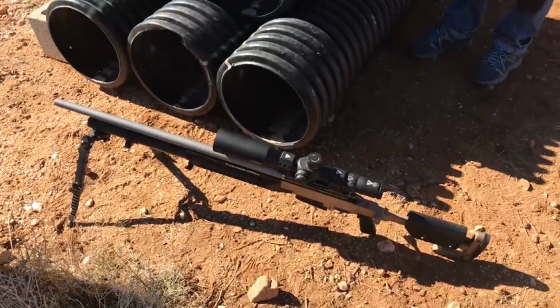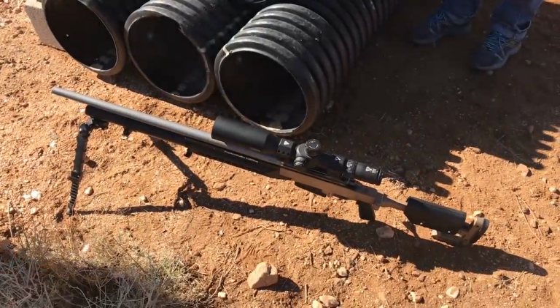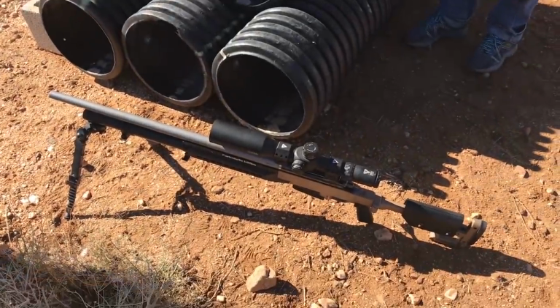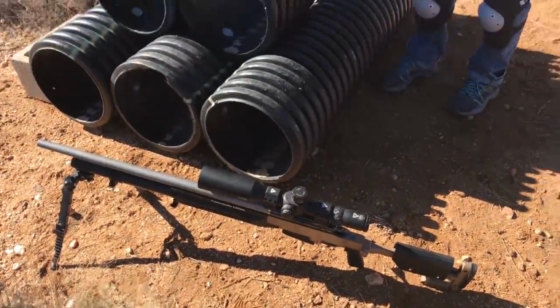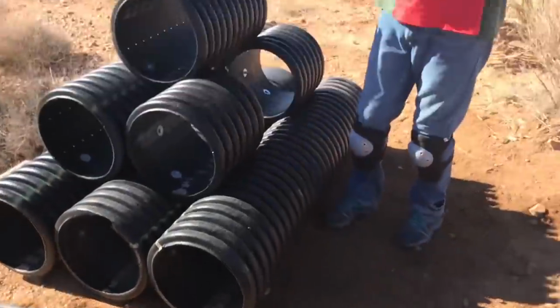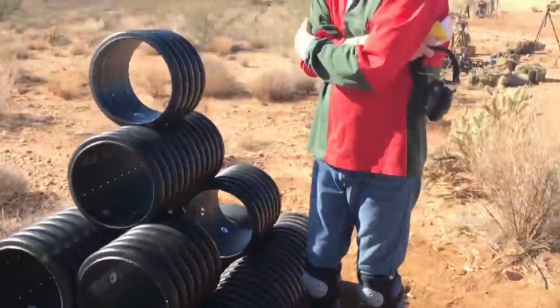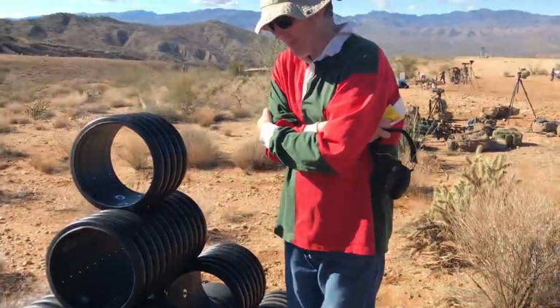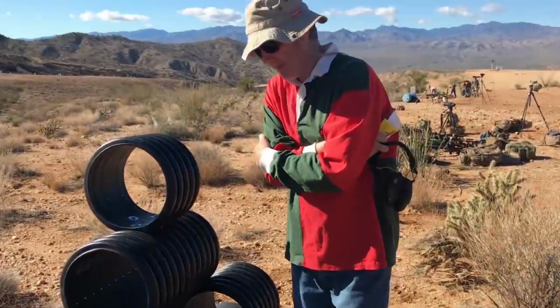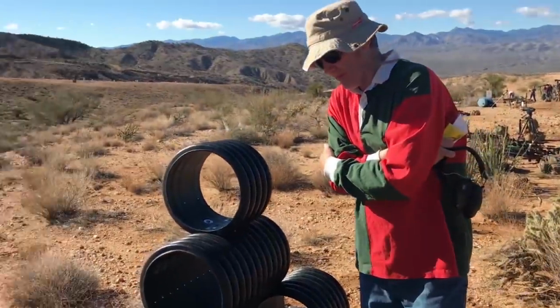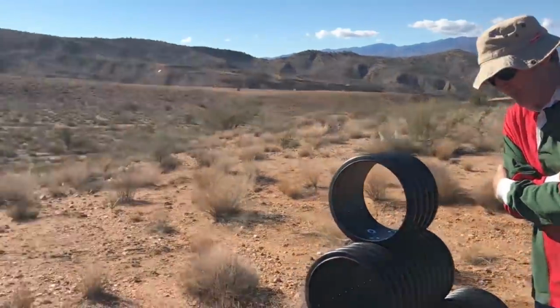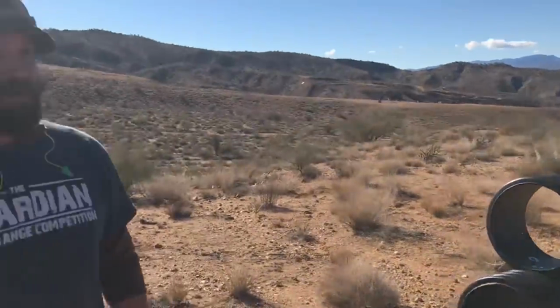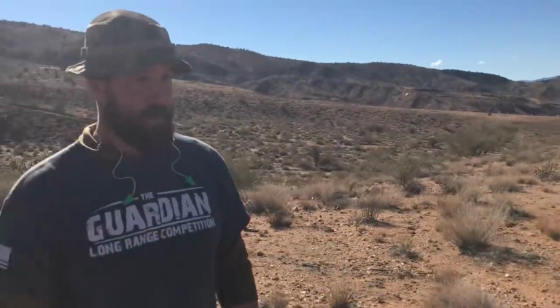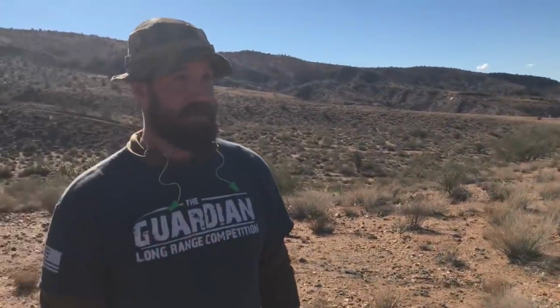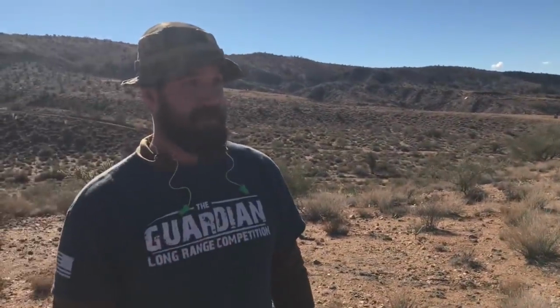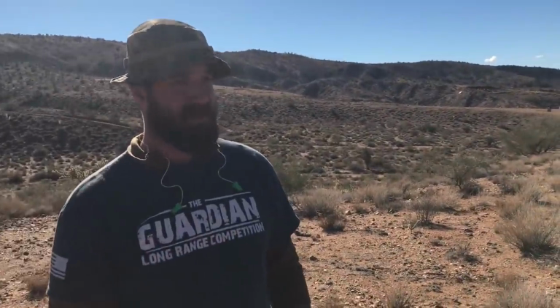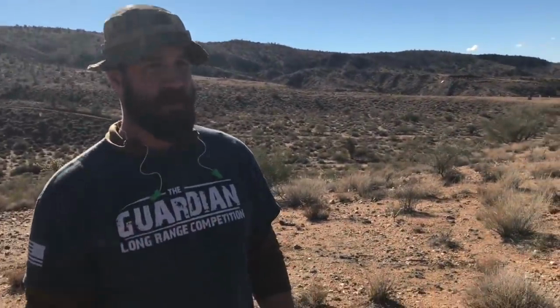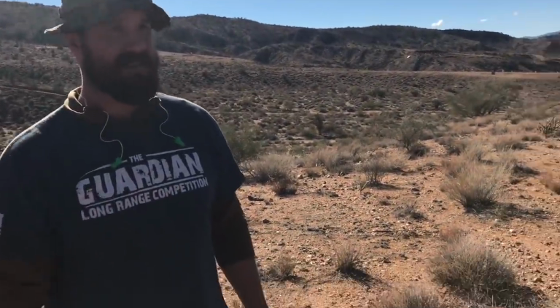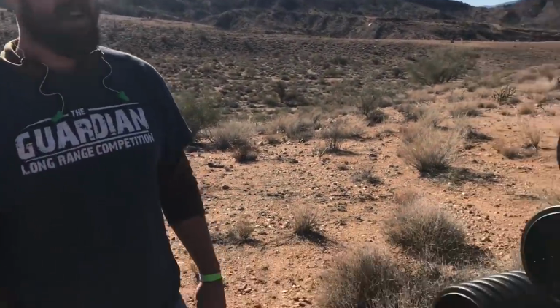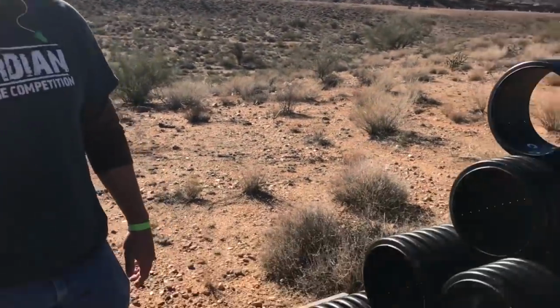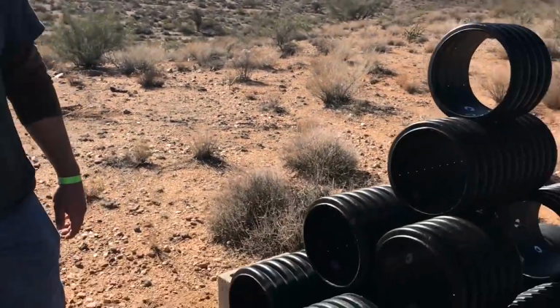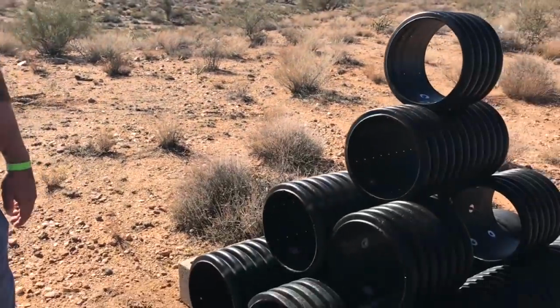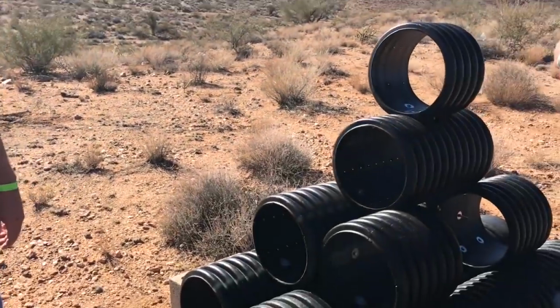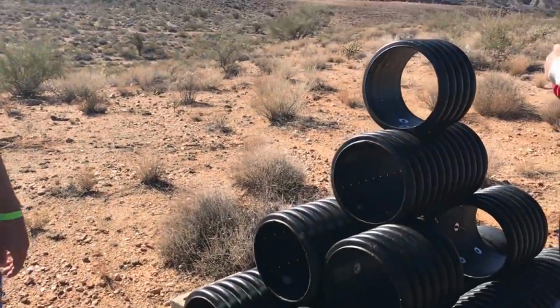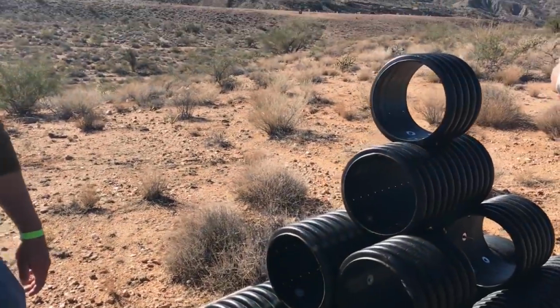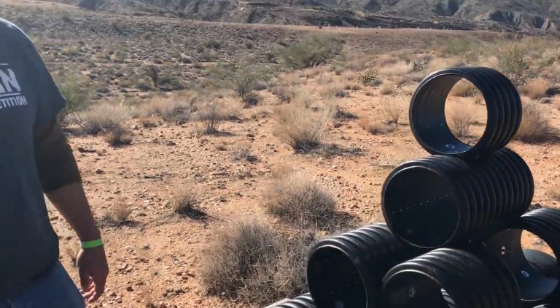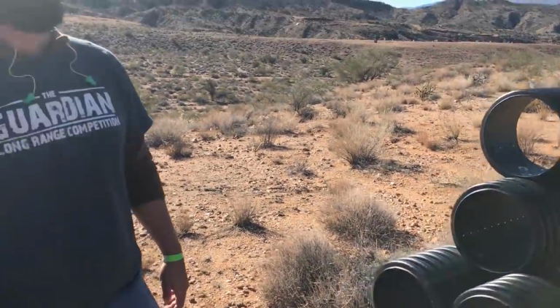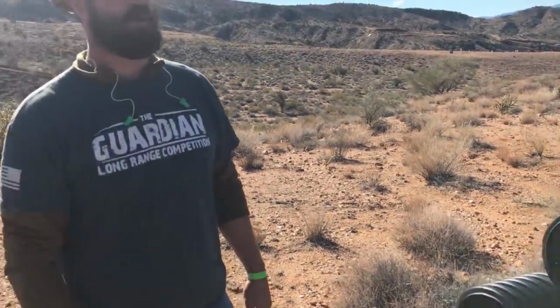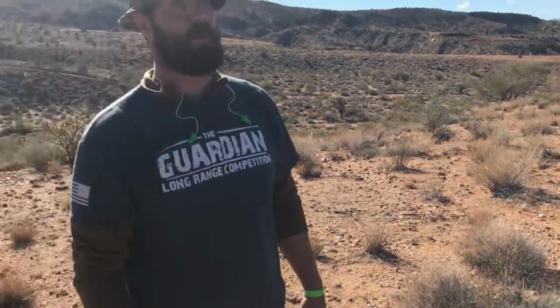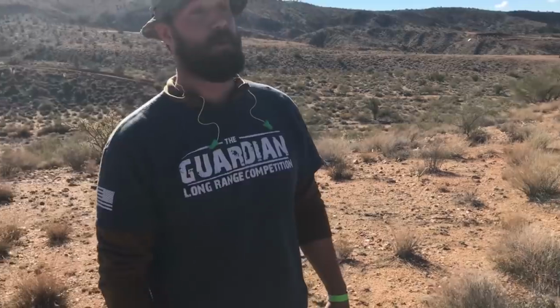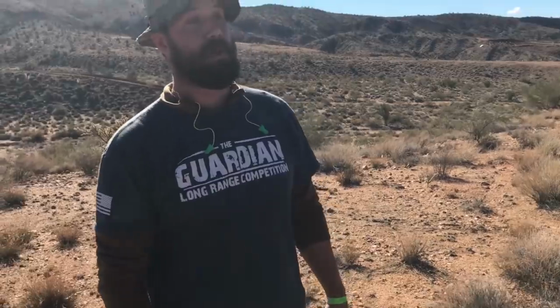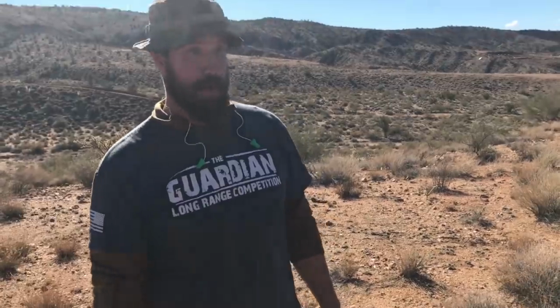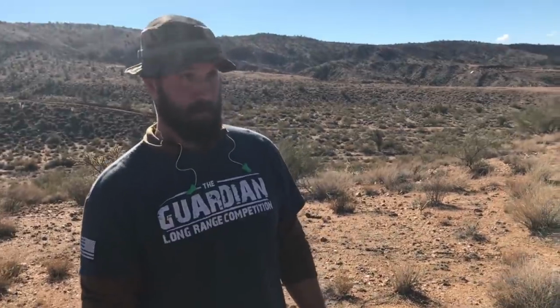He was like, 'That's freaking impressive. What is that?' And I was like, 'It's a 300 Win Mag.' He said, 'Holy crap.'